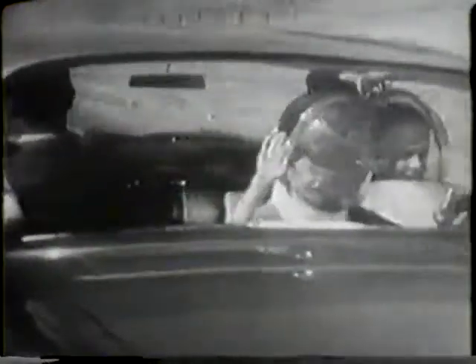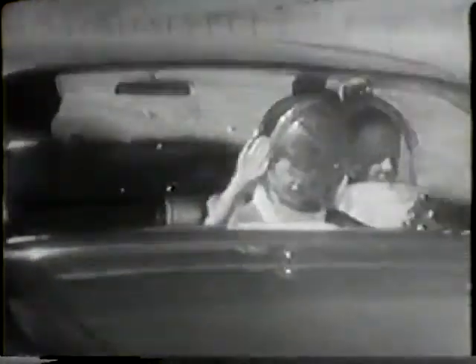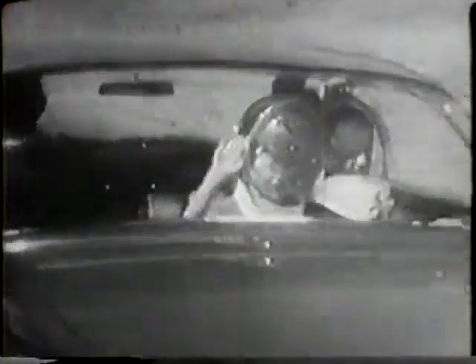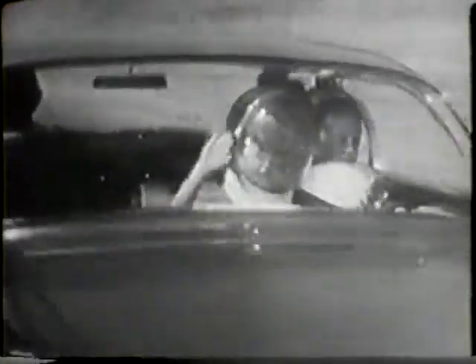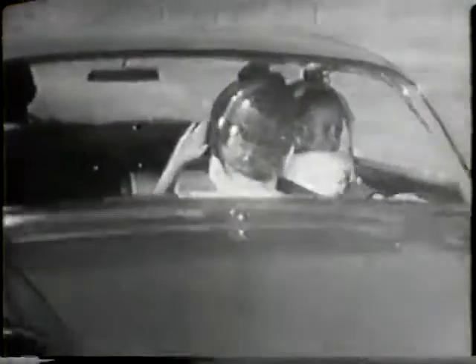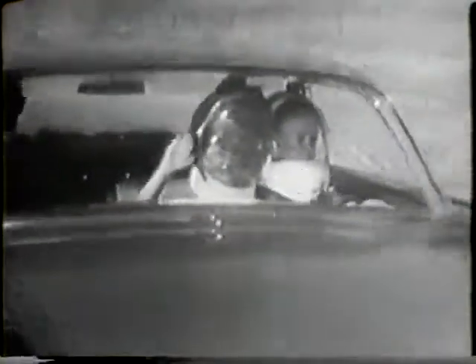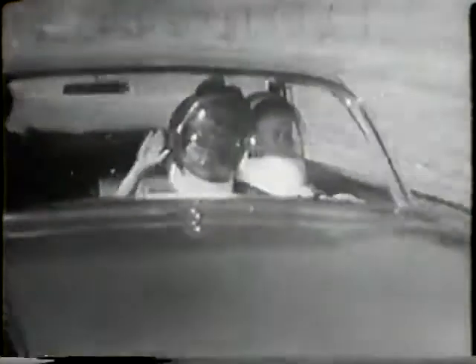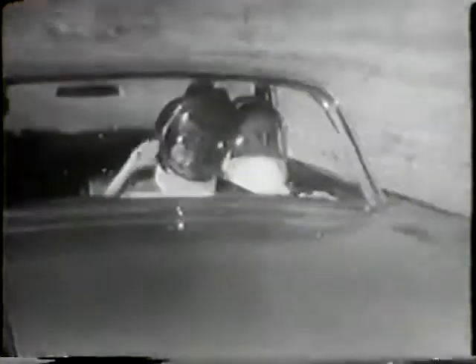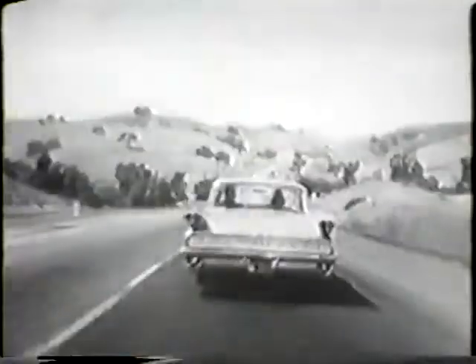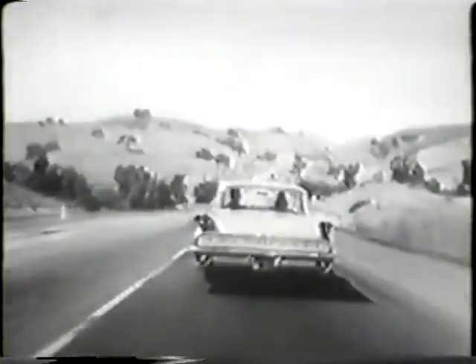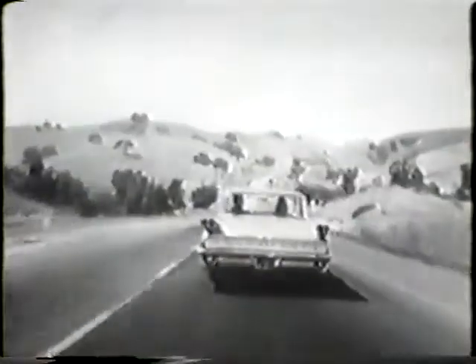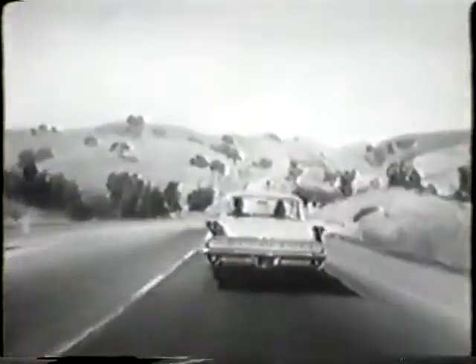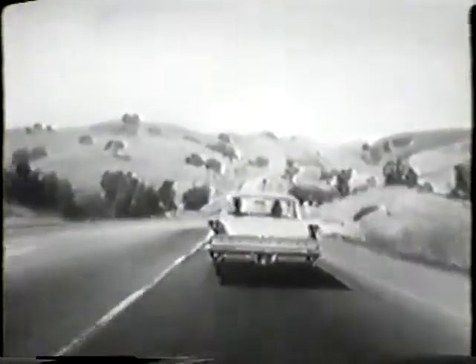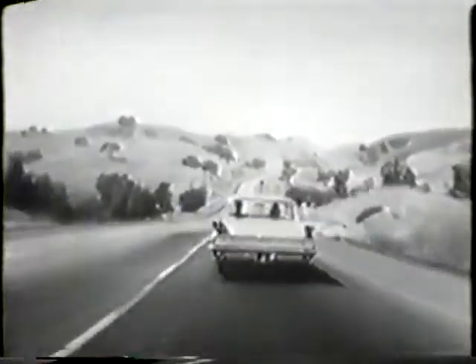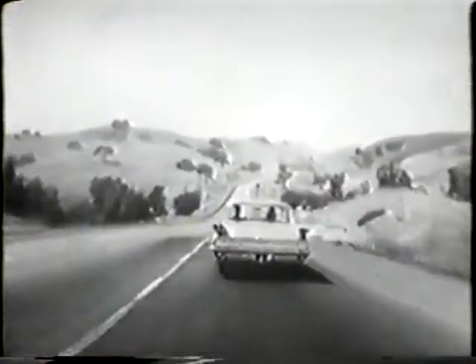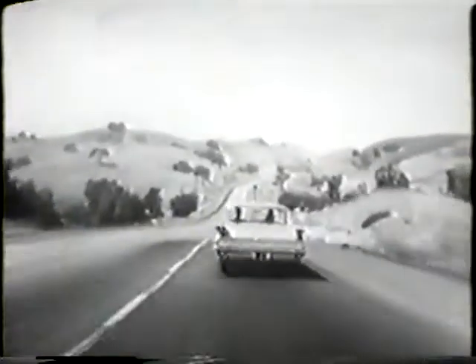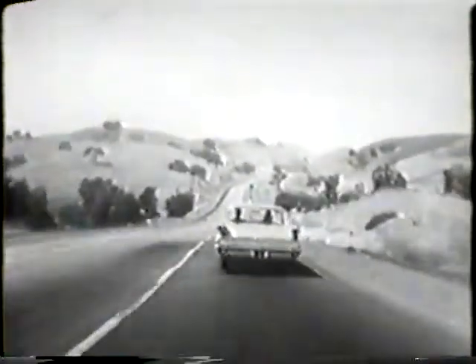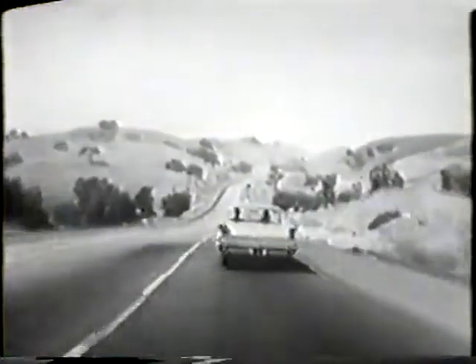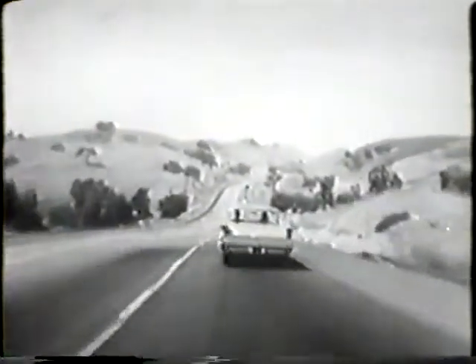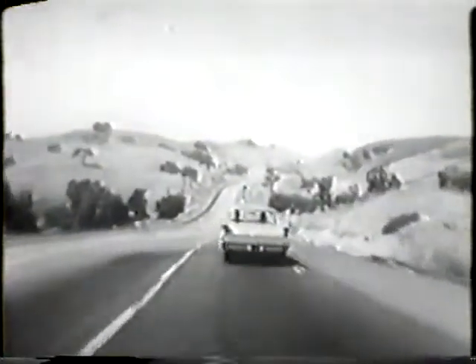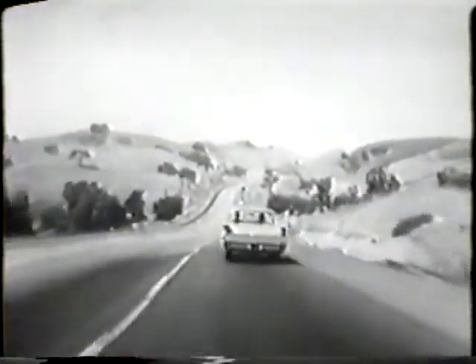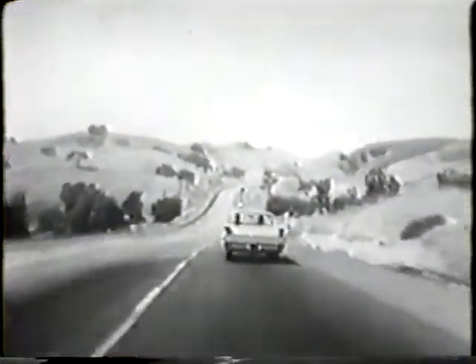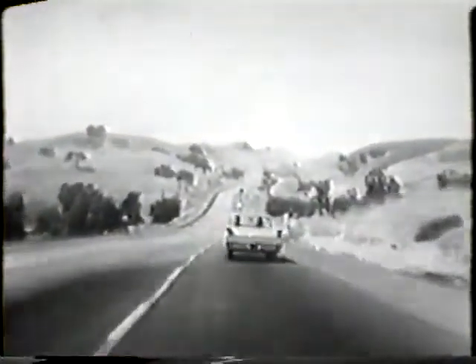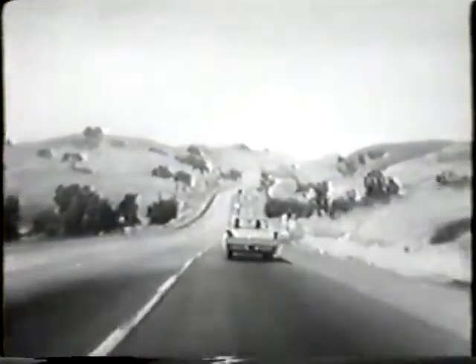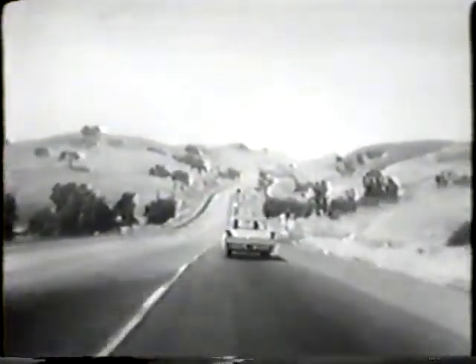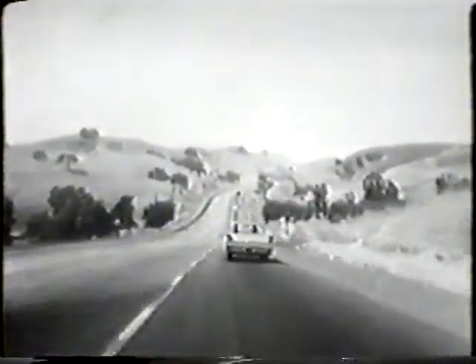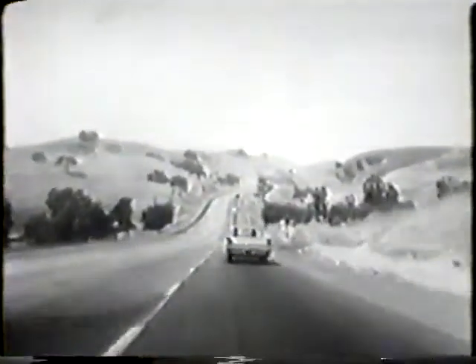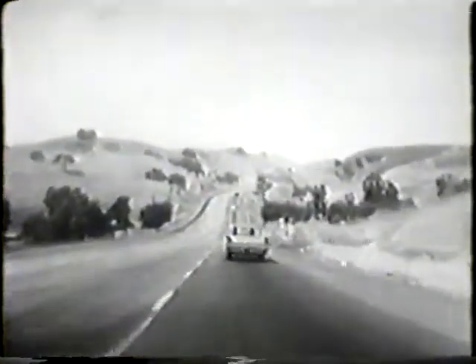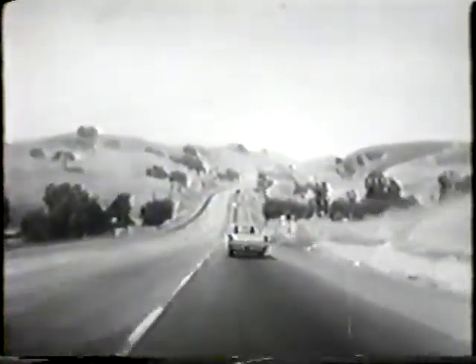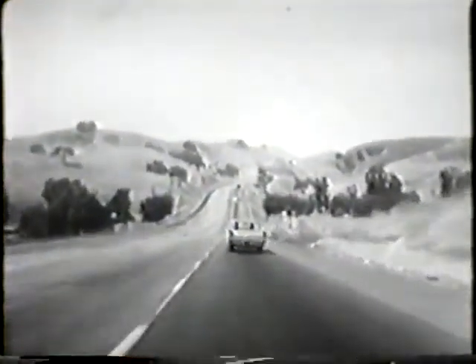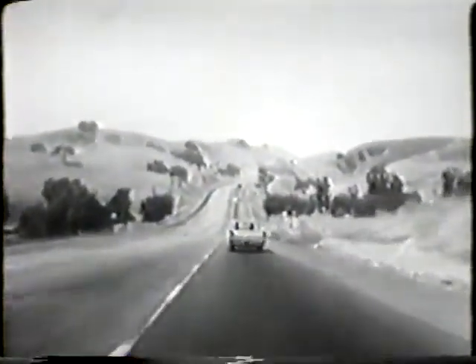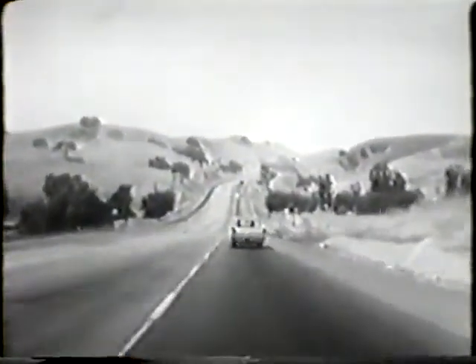Plan to rocket away in a 59 Olds at your Oldsmobile dealer soon.